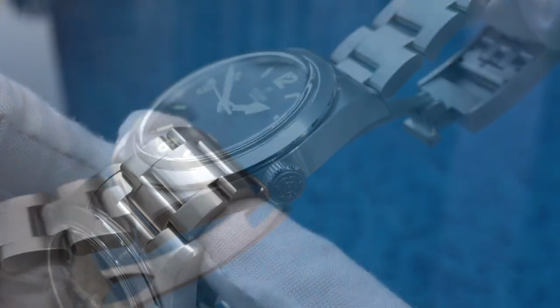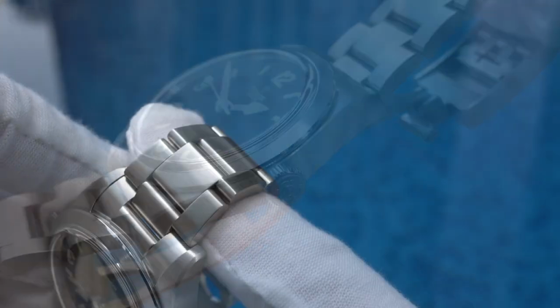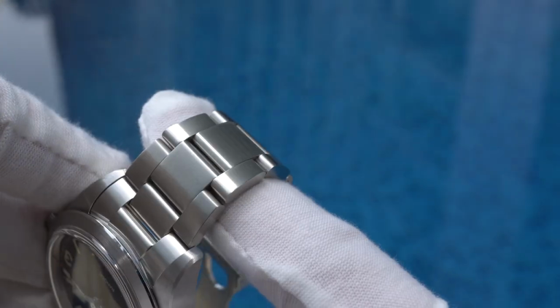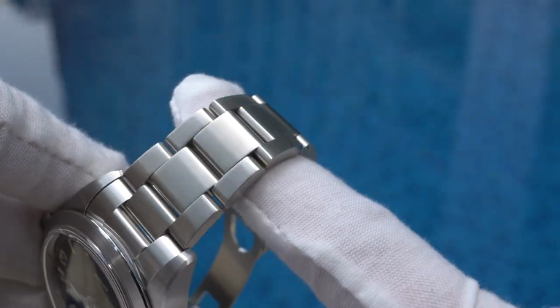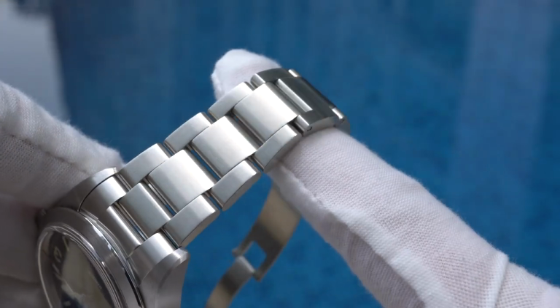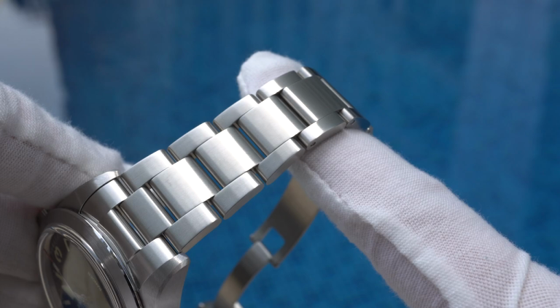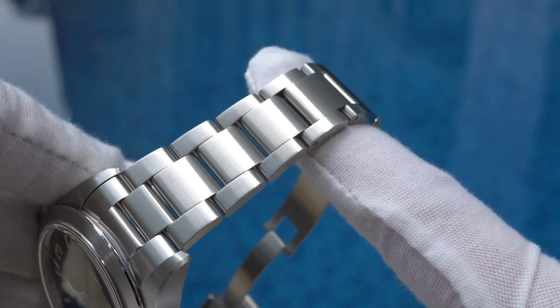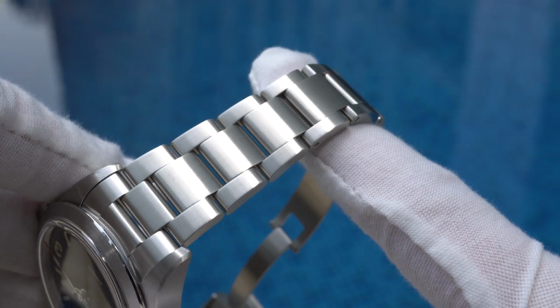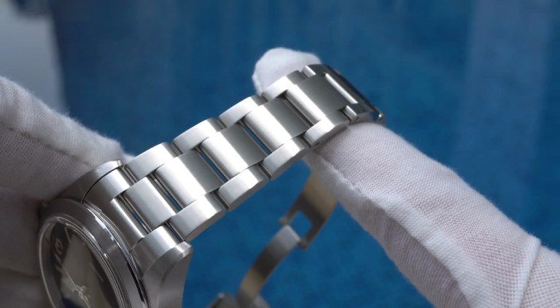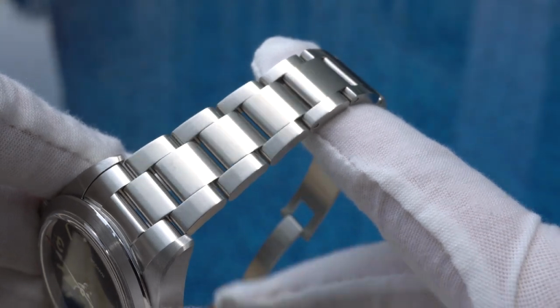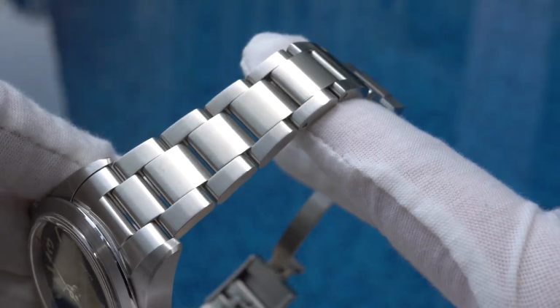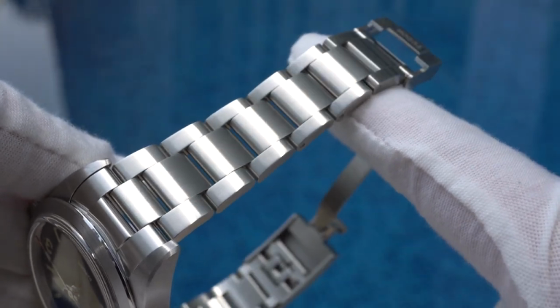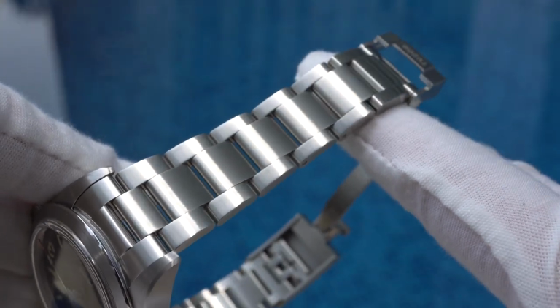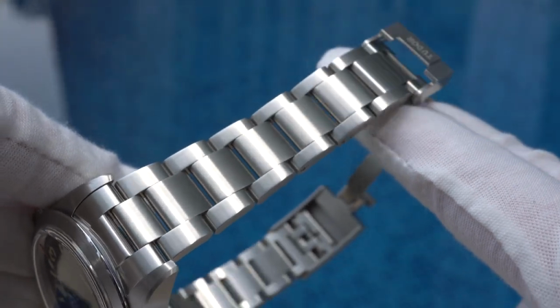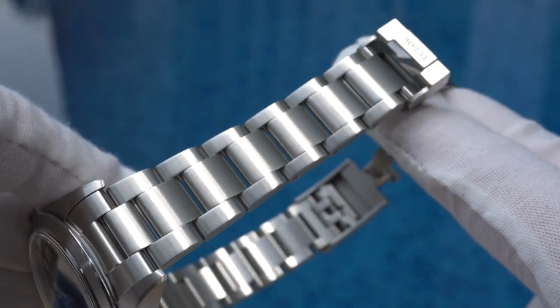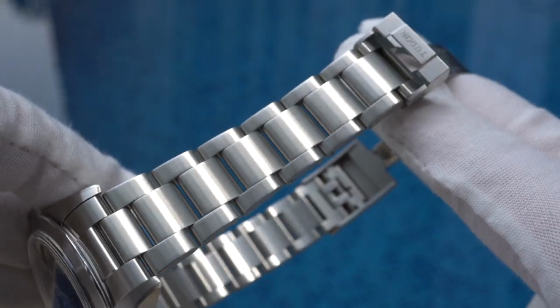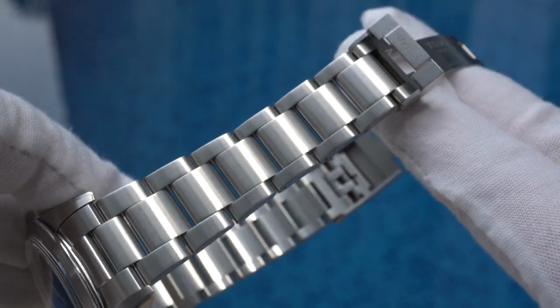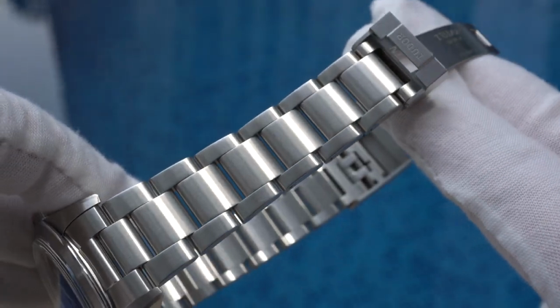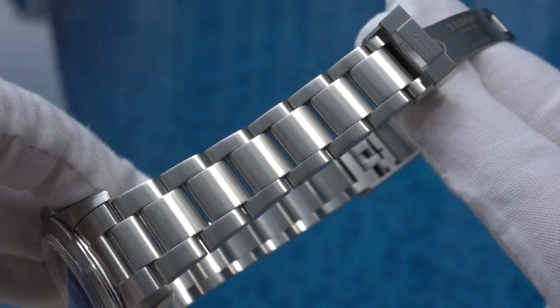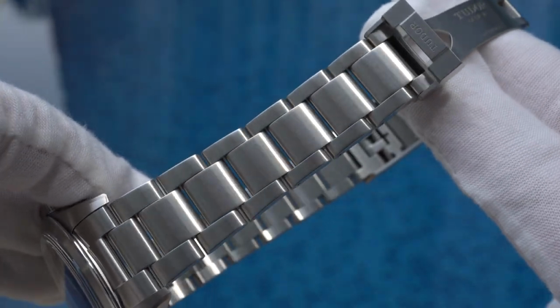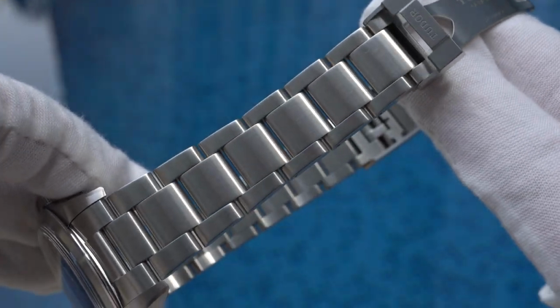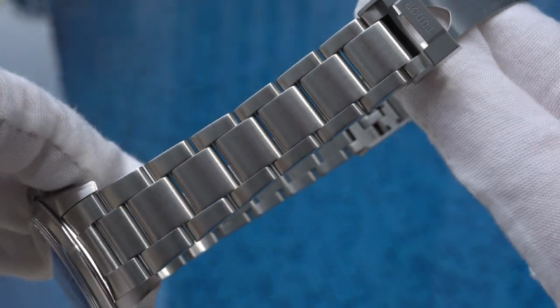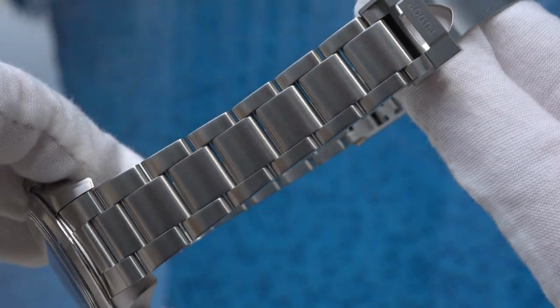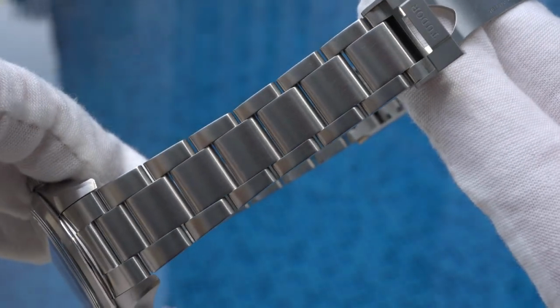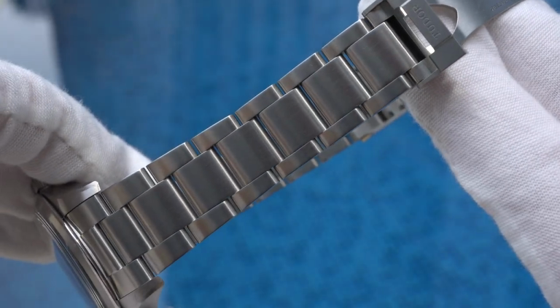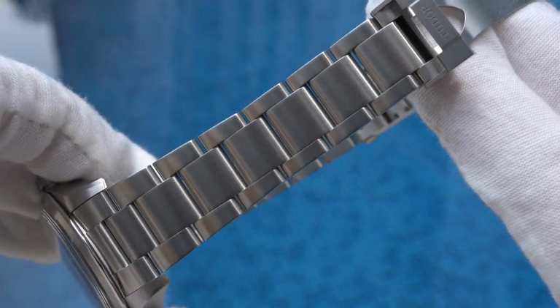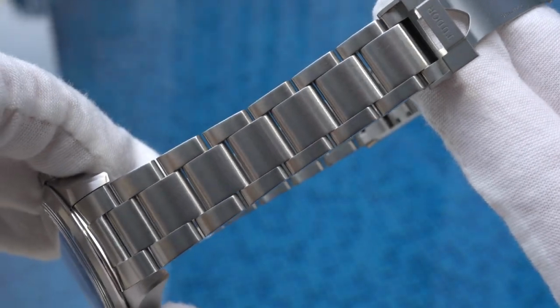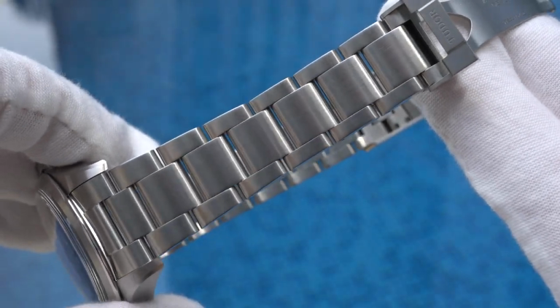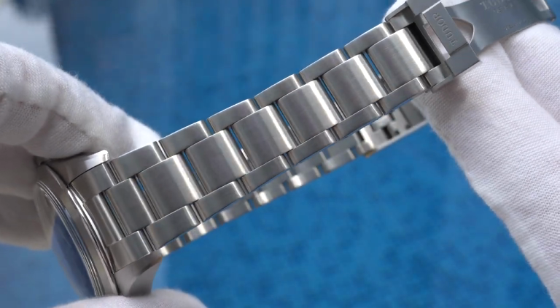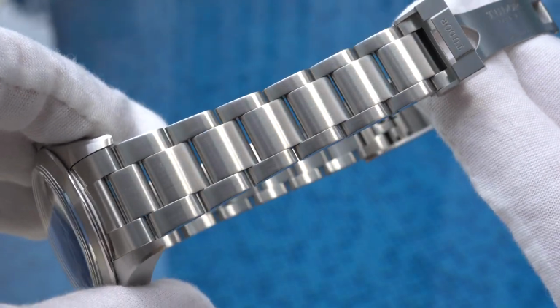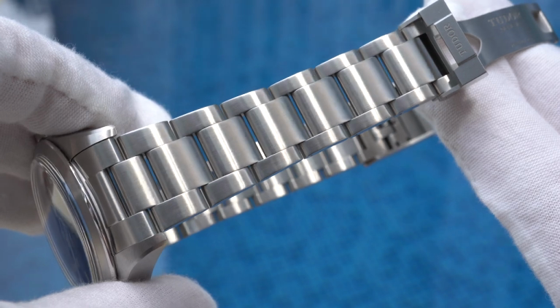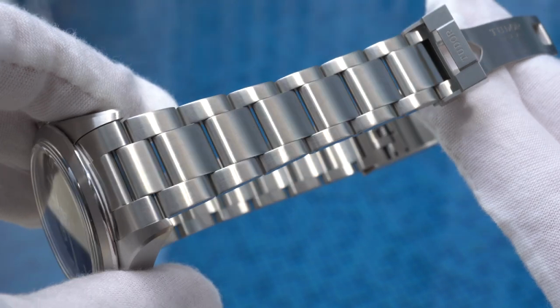The bracelet comes in a three-piece link design and the clasp features a micro-adjustment quick-release function.